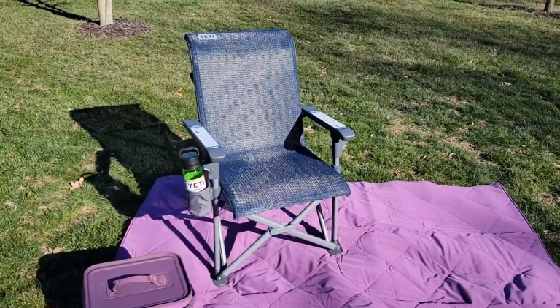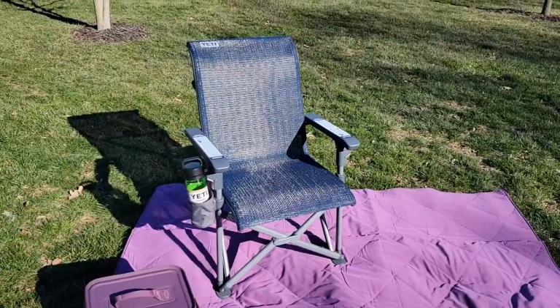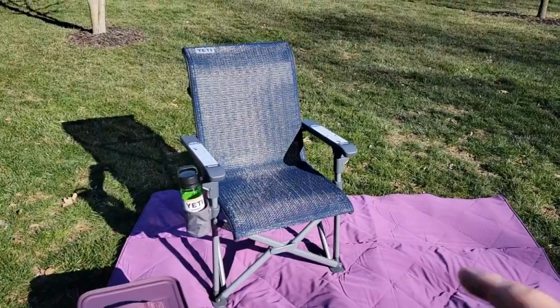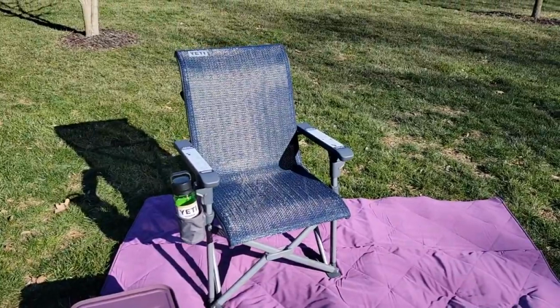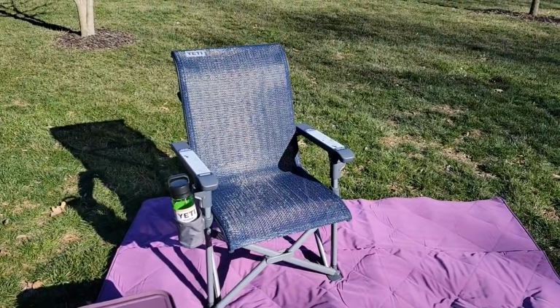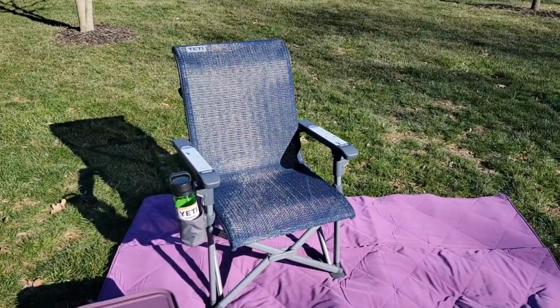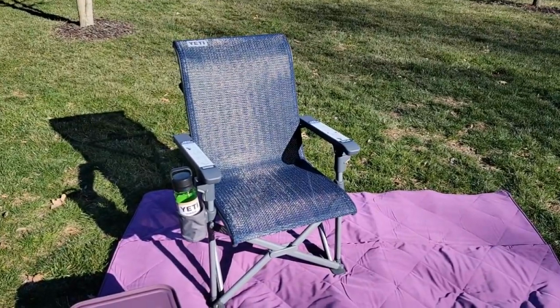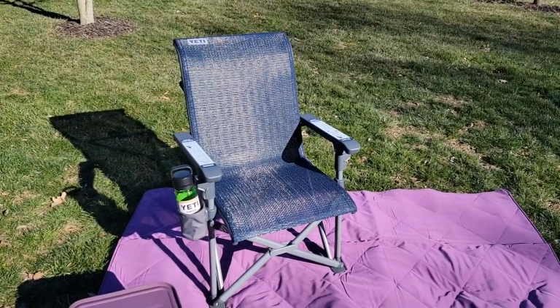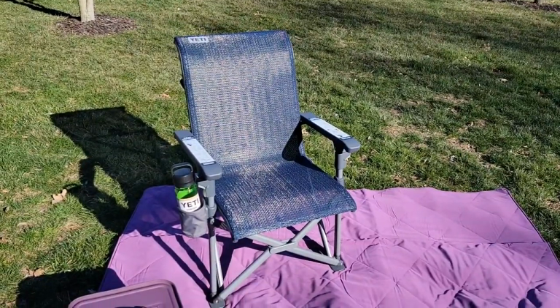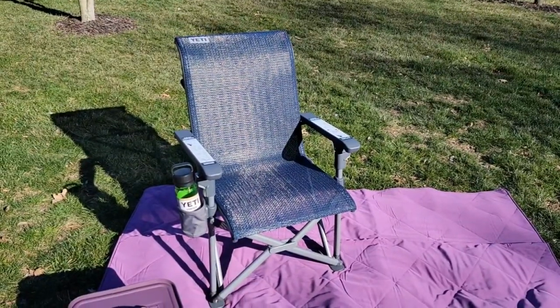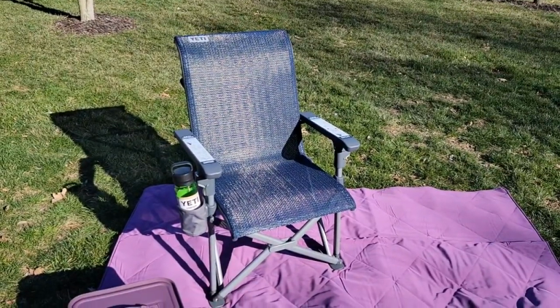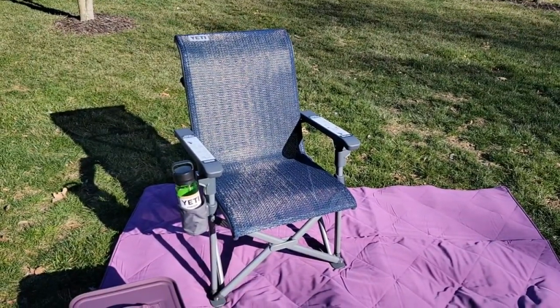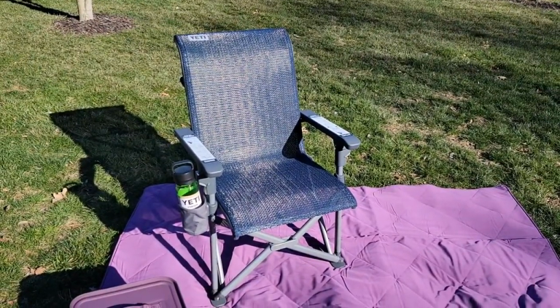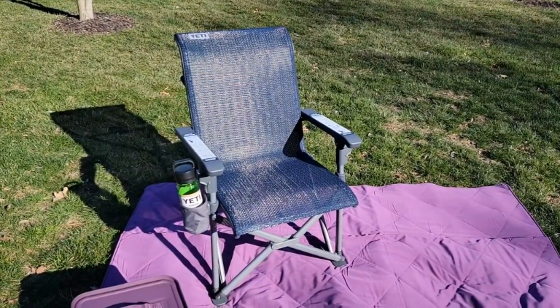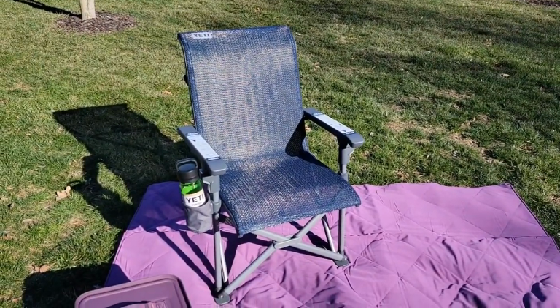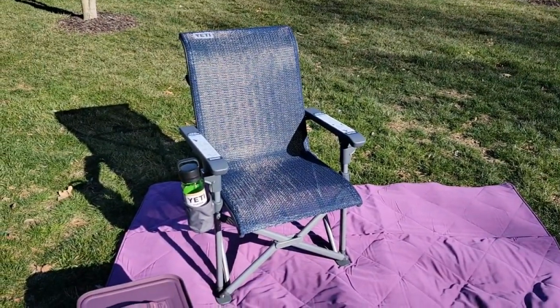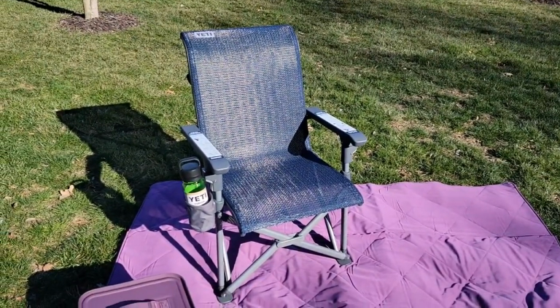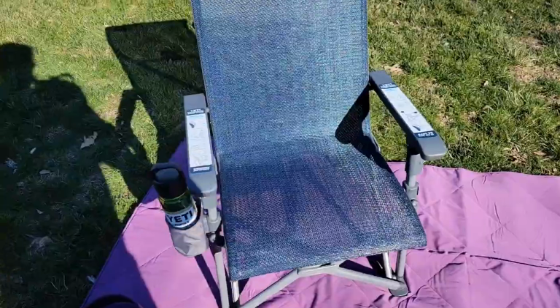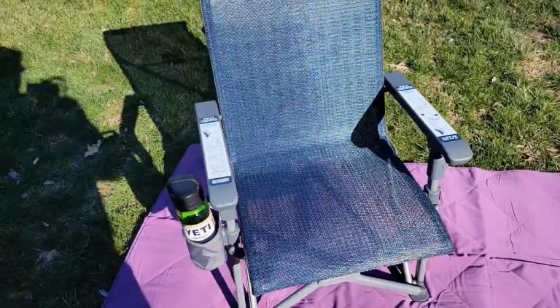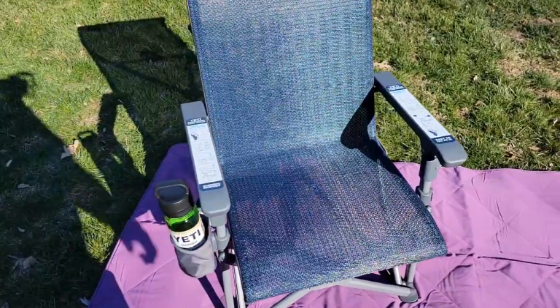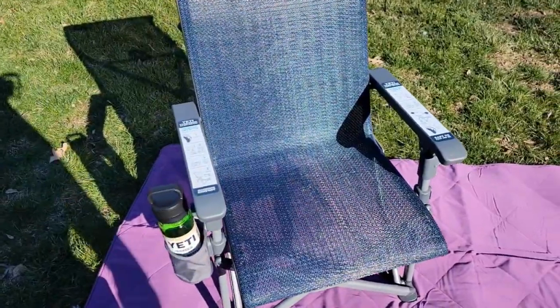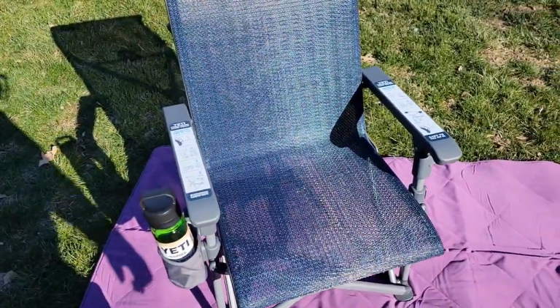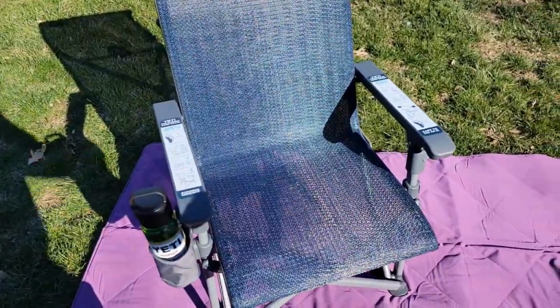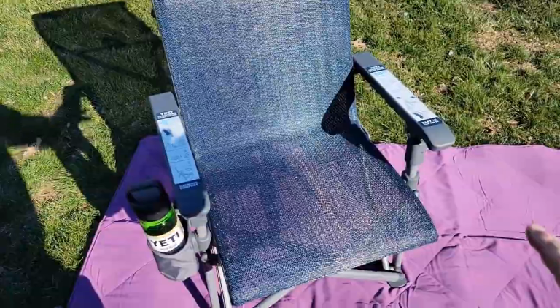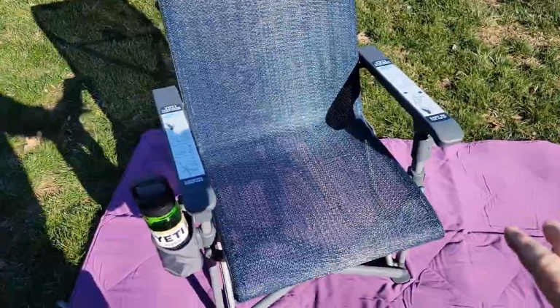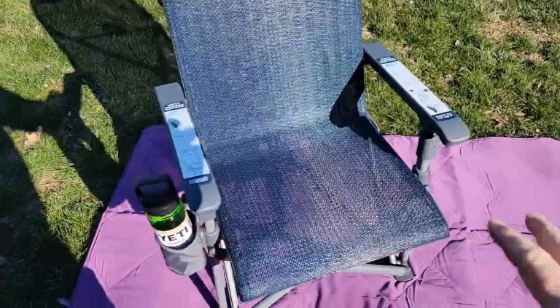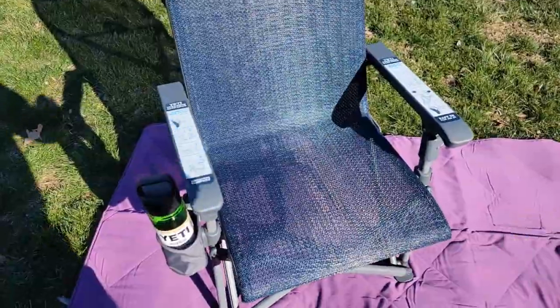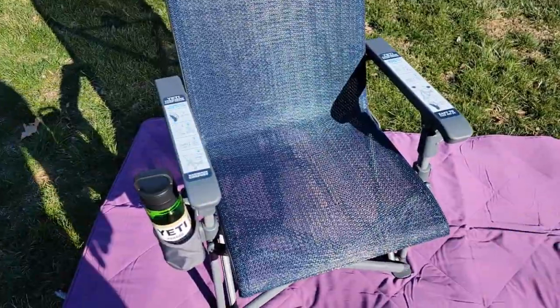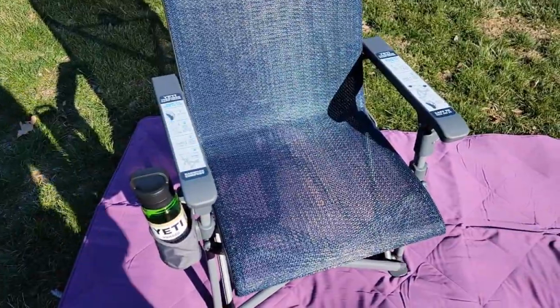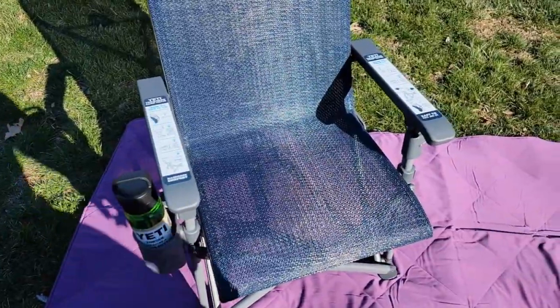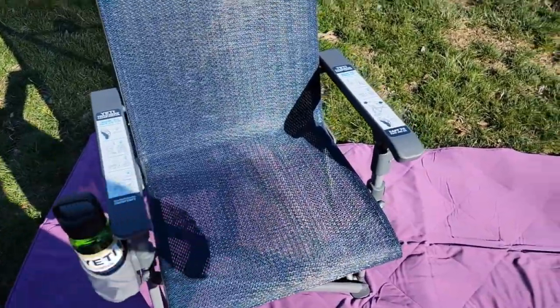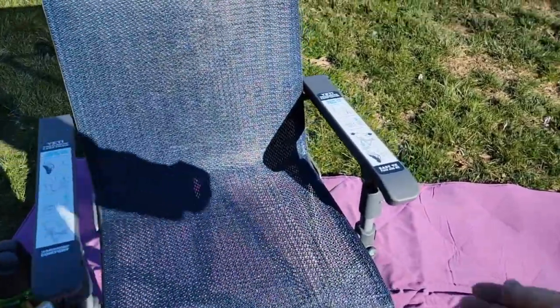So these camp chairs fold up, but they feel really nice when you sit in them. So here I have it all folded out, but to fold it up is so simple.